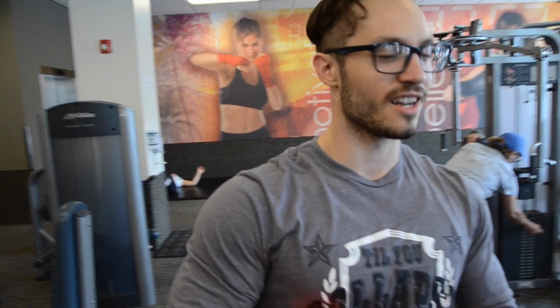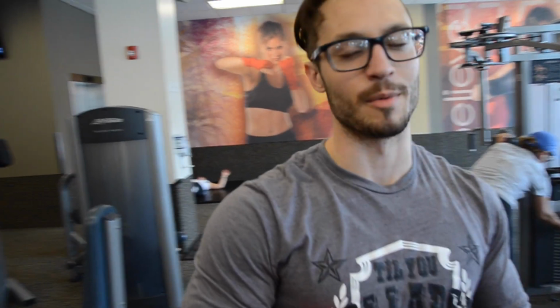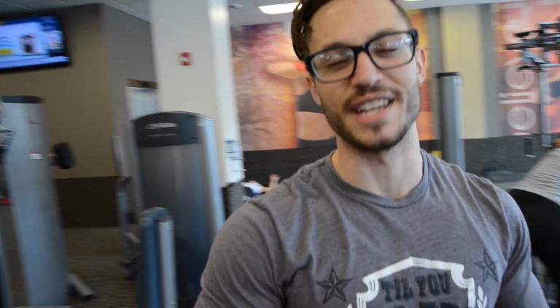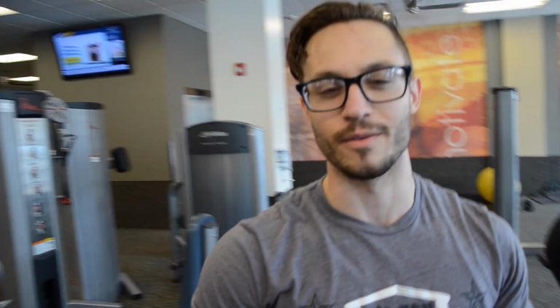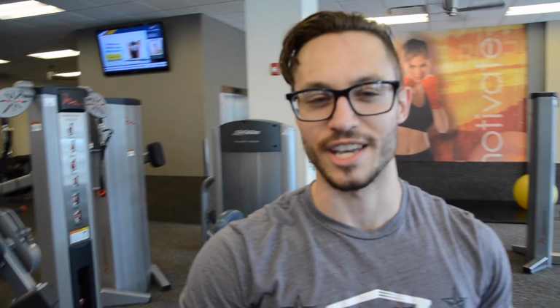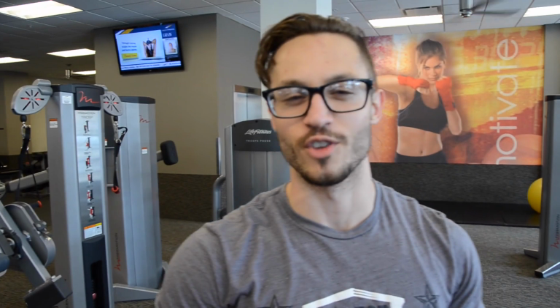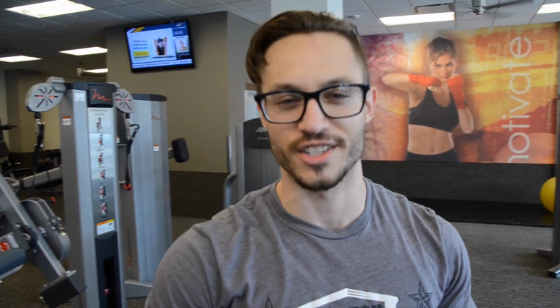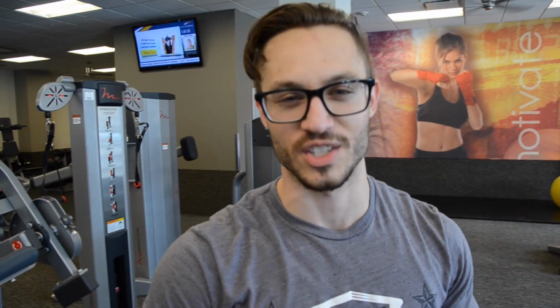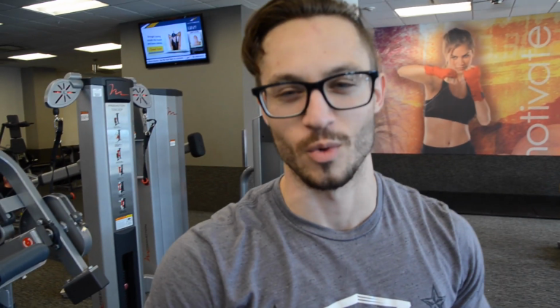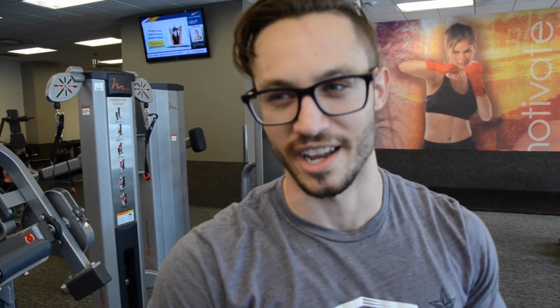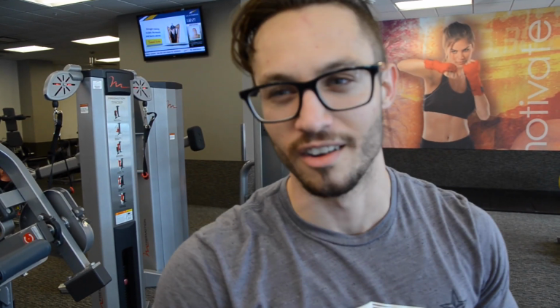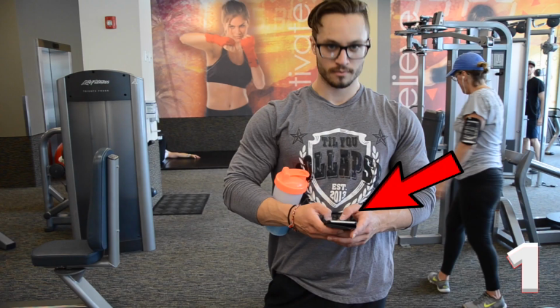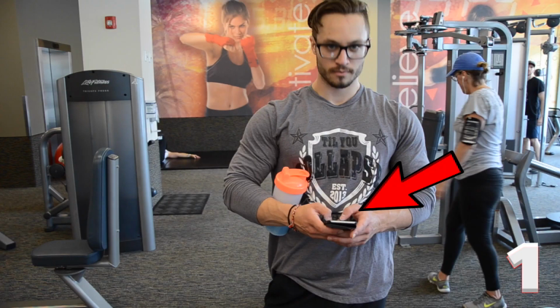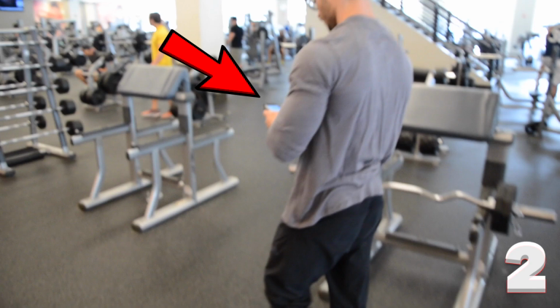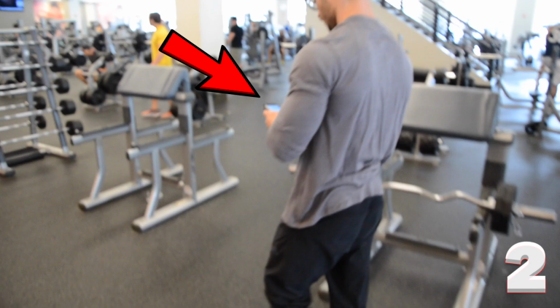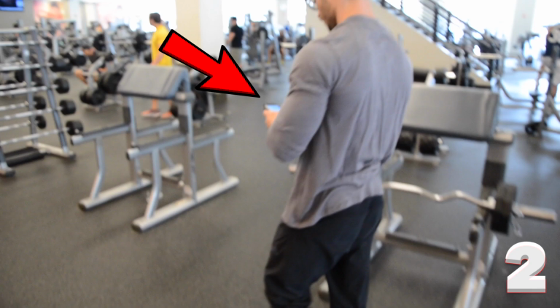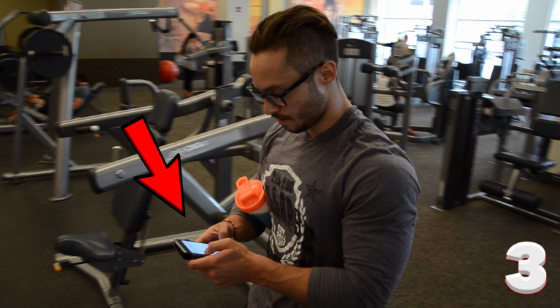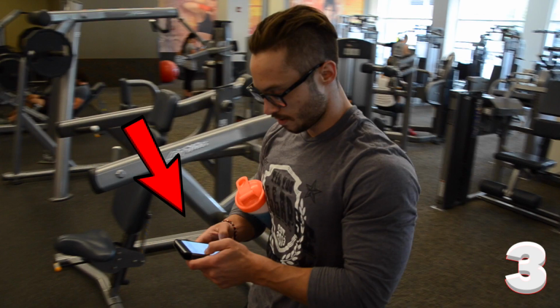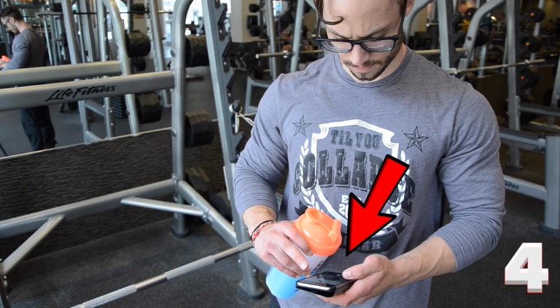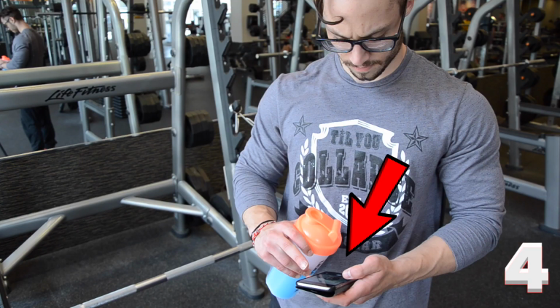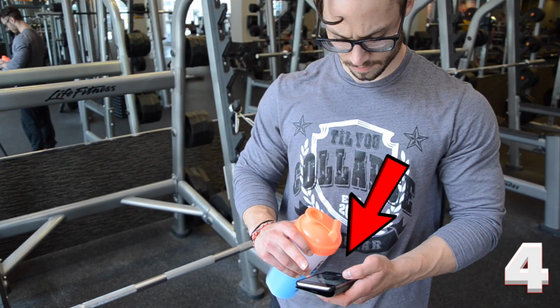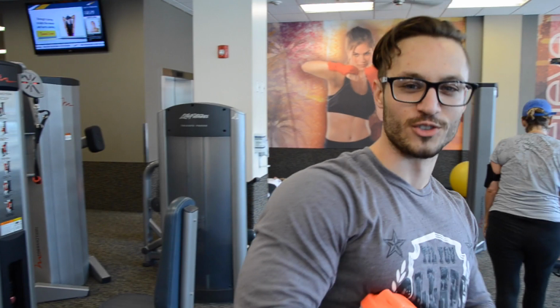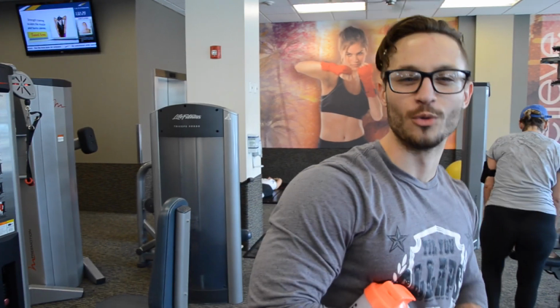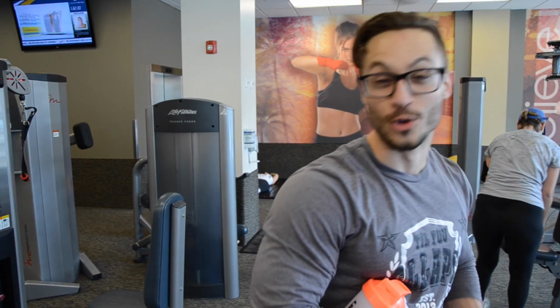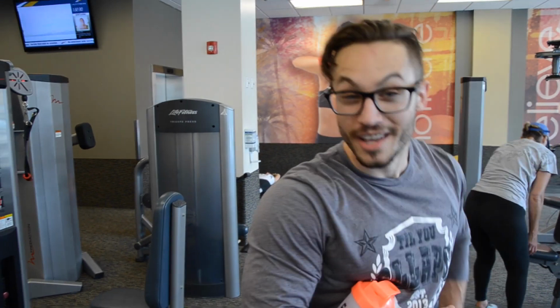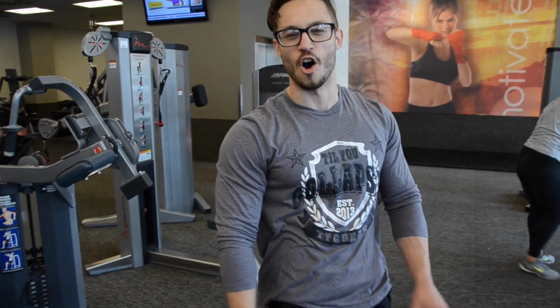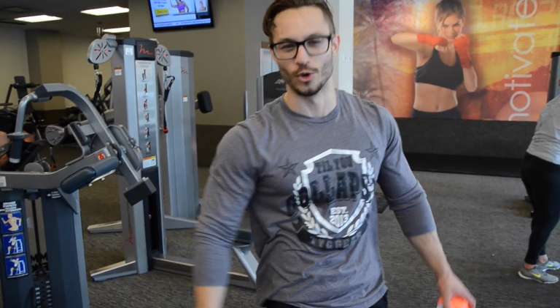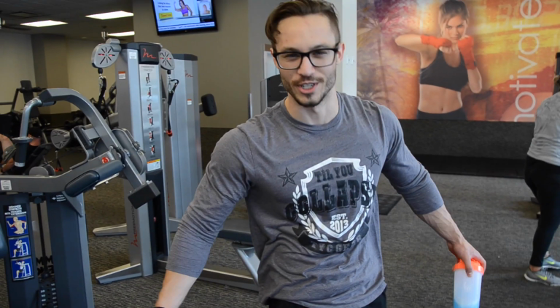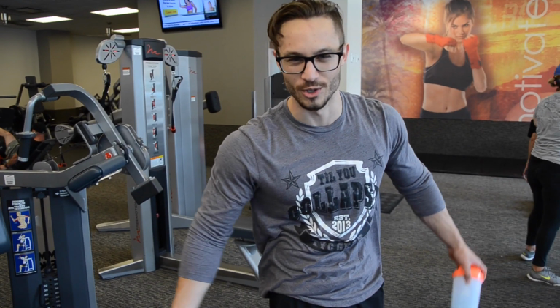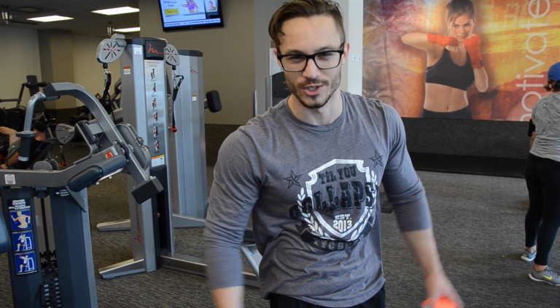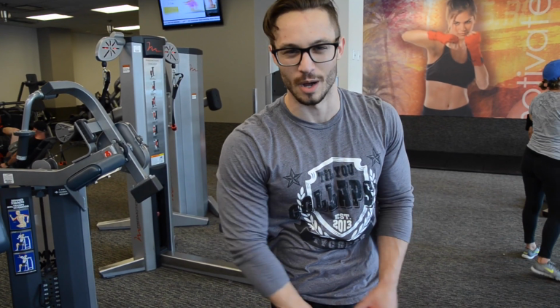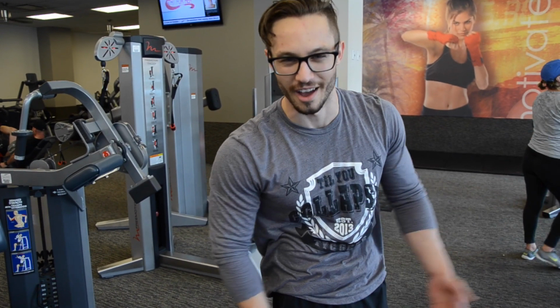I'm a big advocate of not texting while working out. Don't do it. Arnold didn't do it, so why would I?